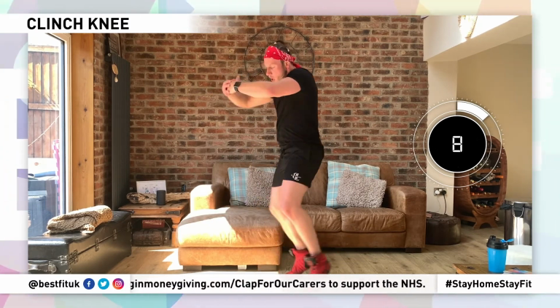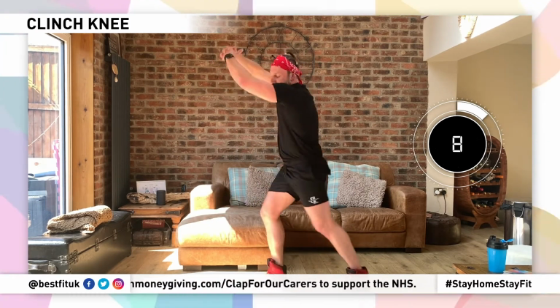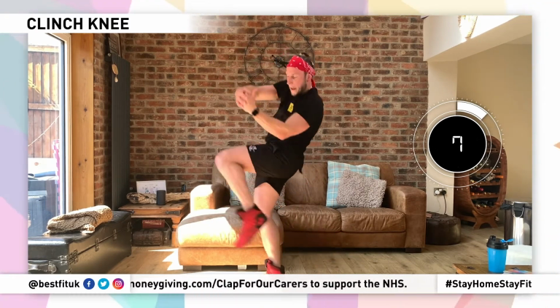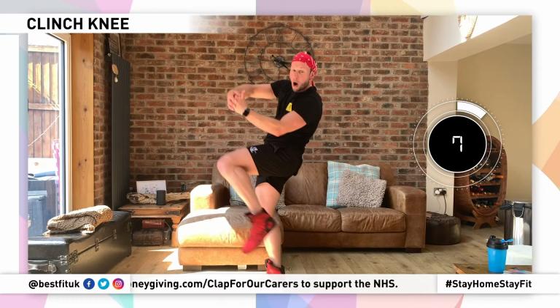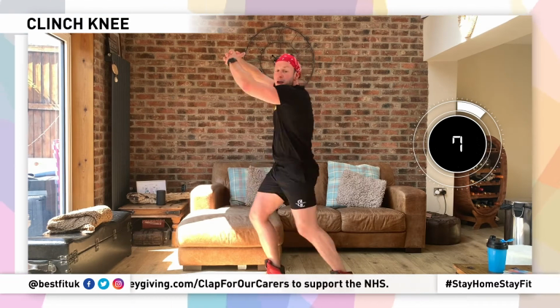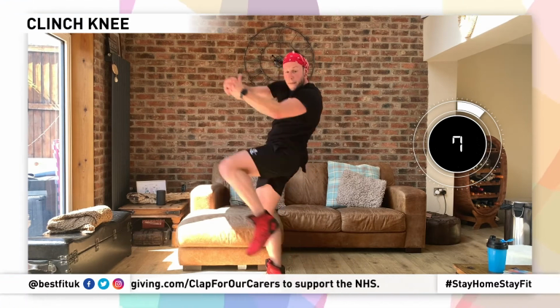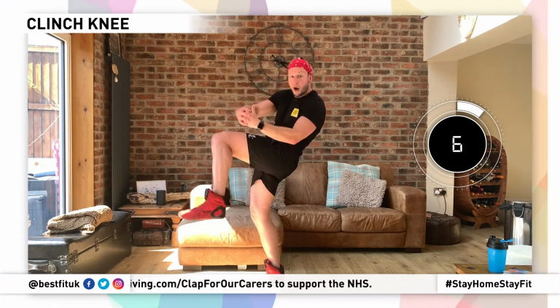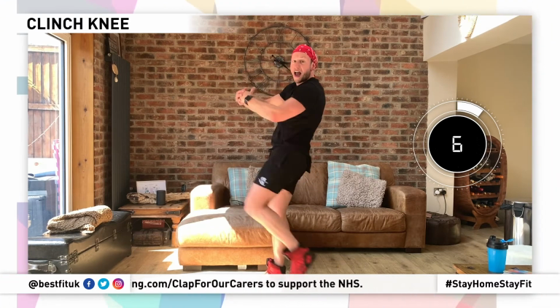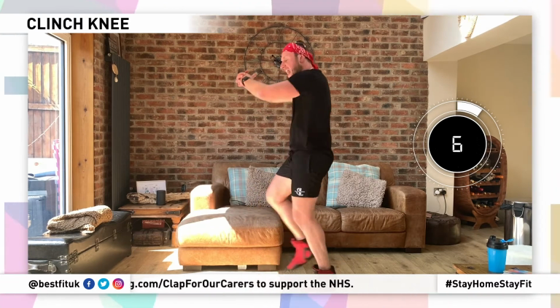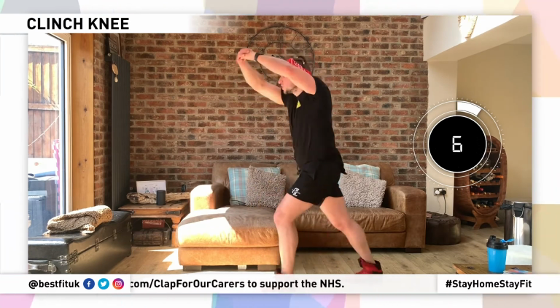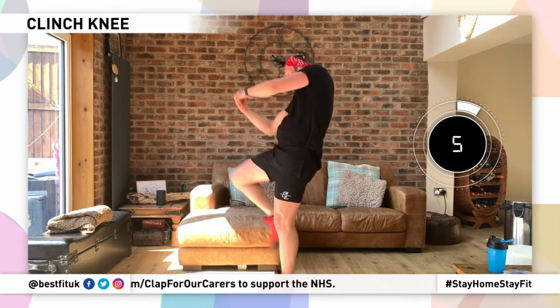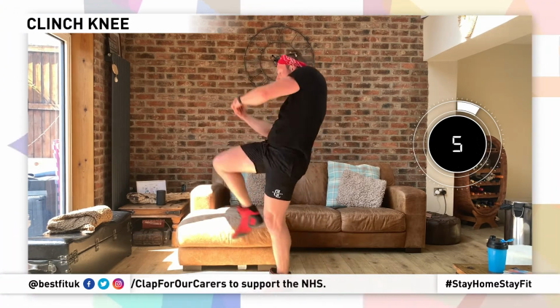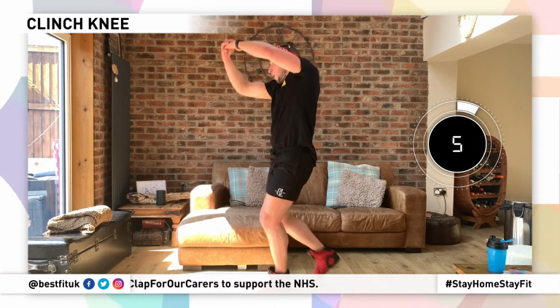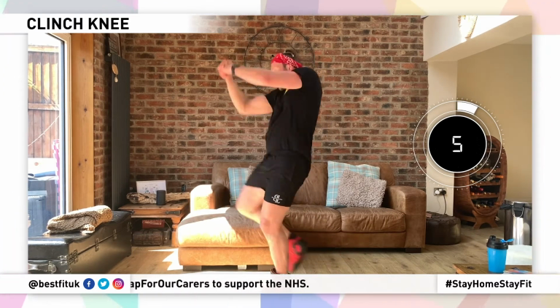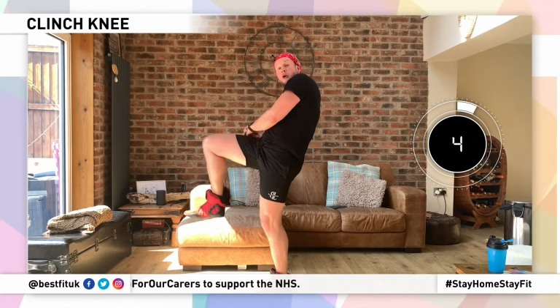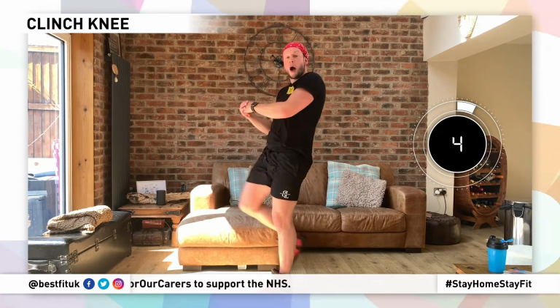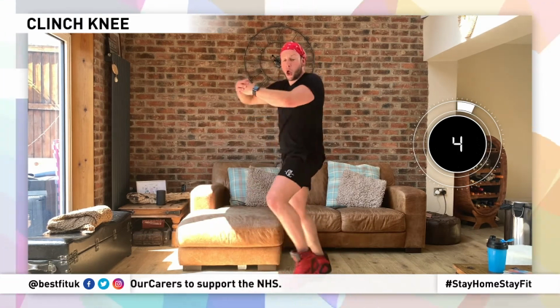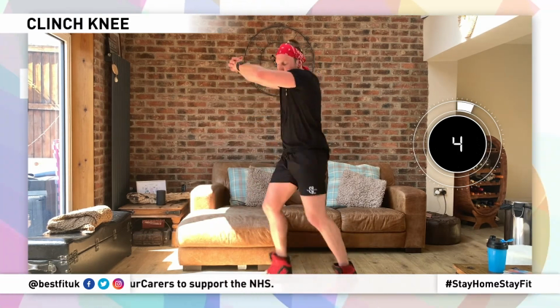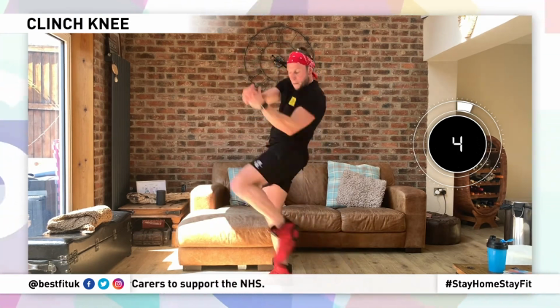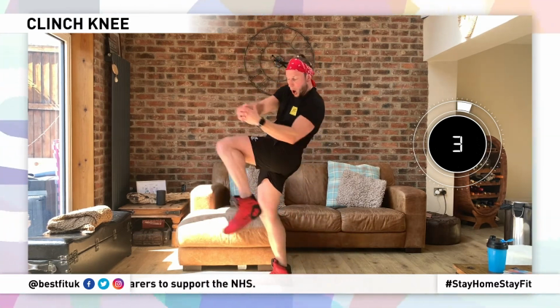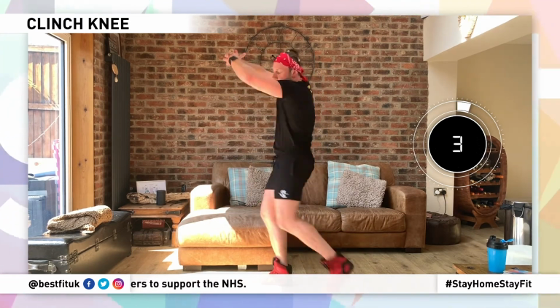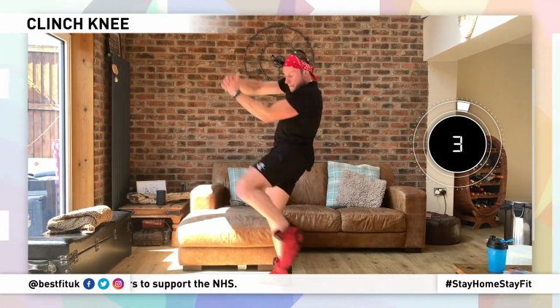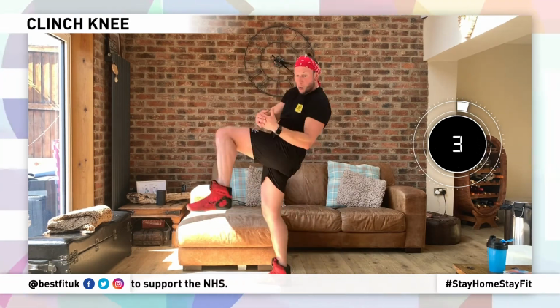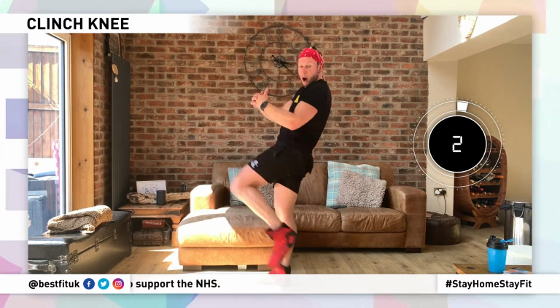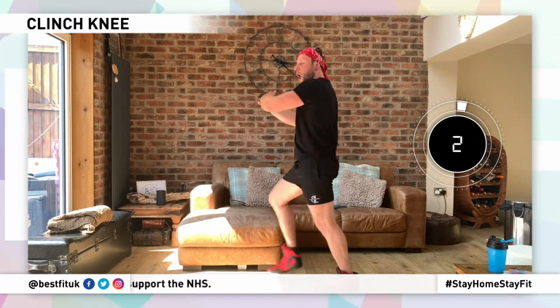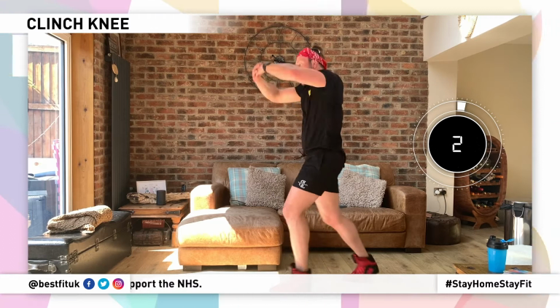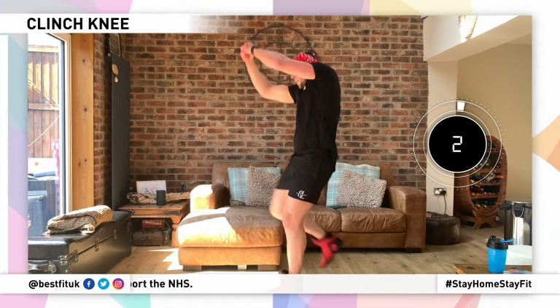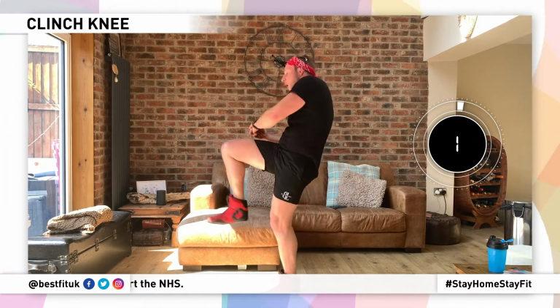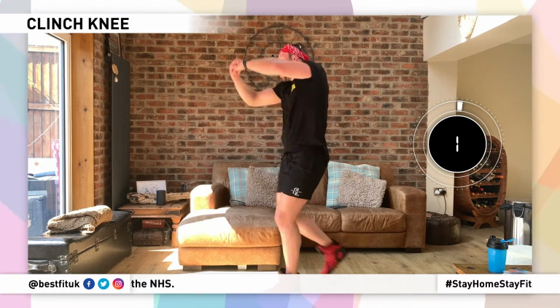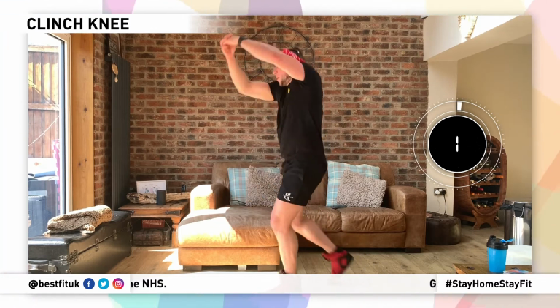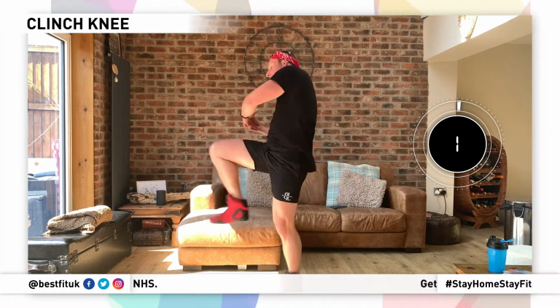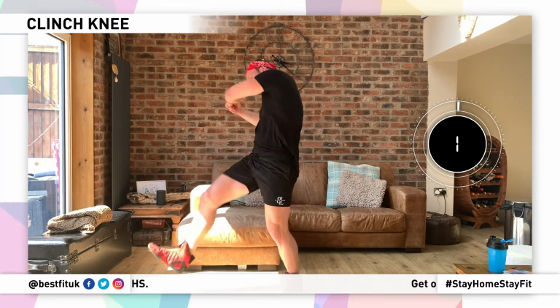Bow, bow, bow, bow — five seconds — bow, bow, bow, bow! Come on — bow, bow! One more — bow, bow, bow!